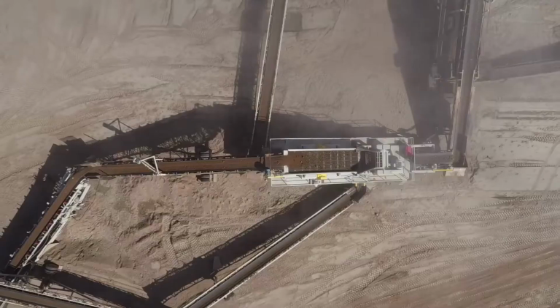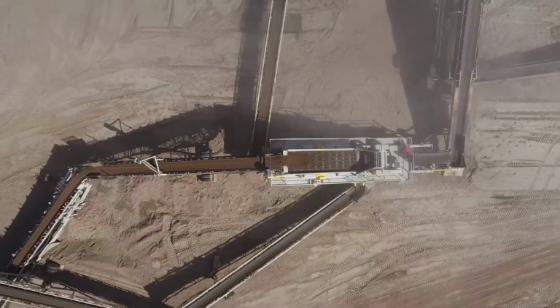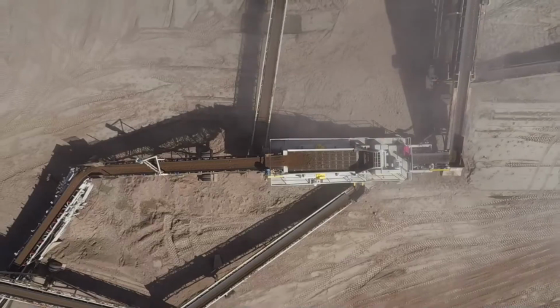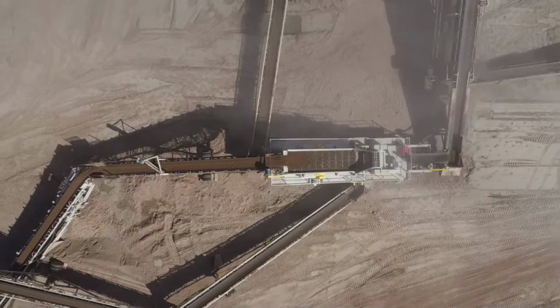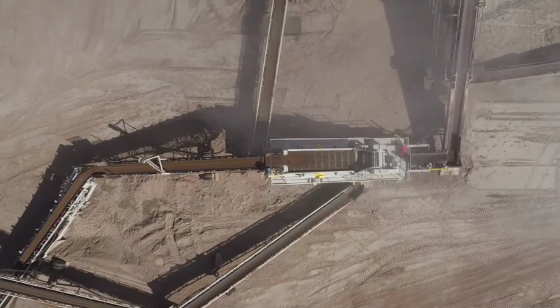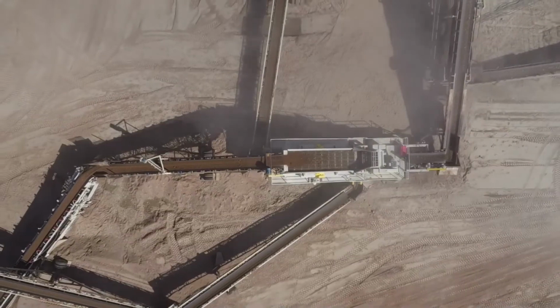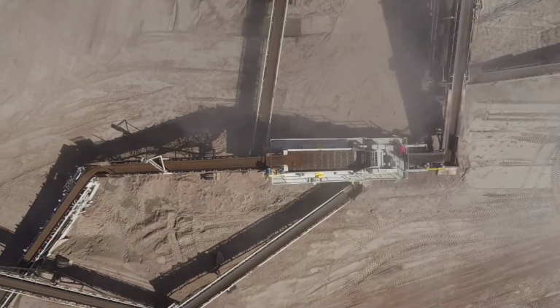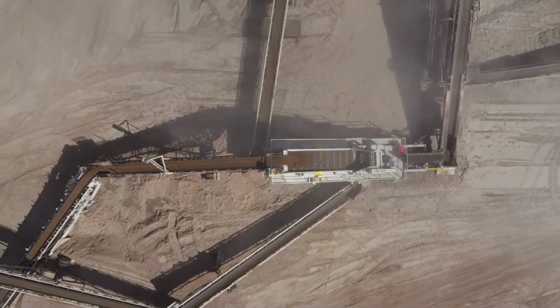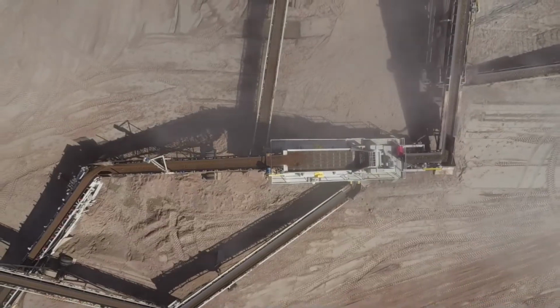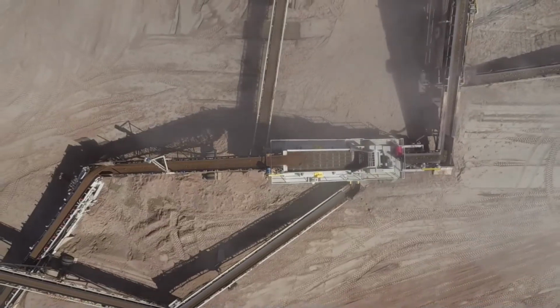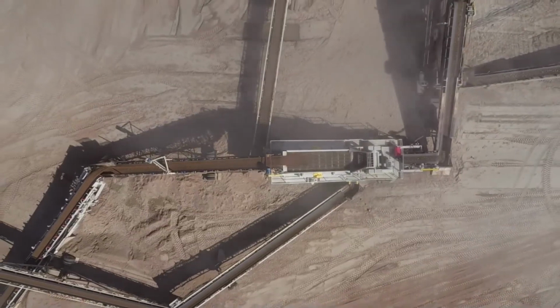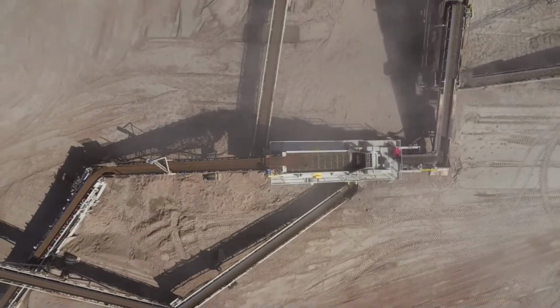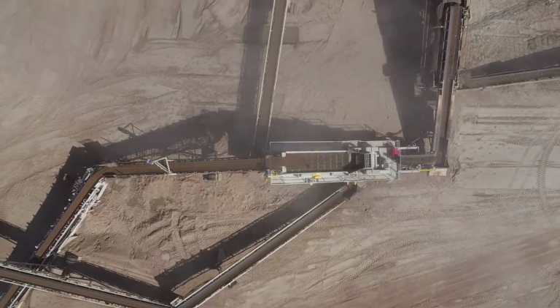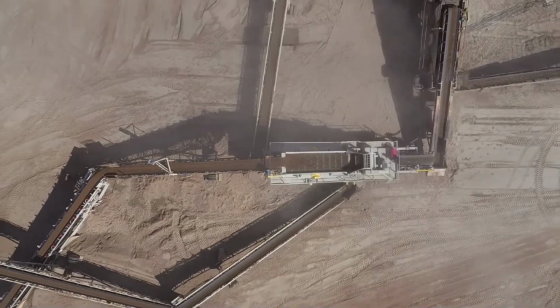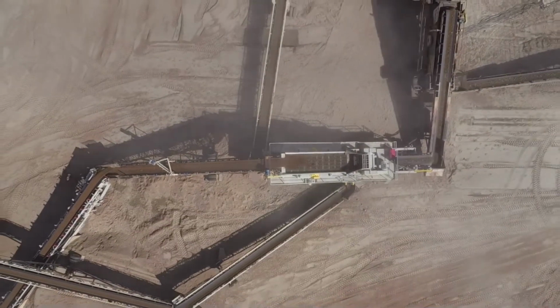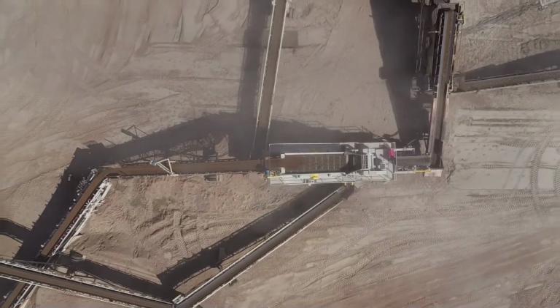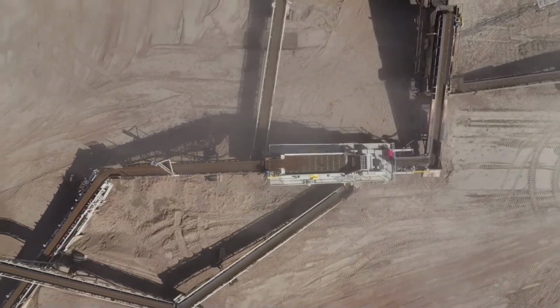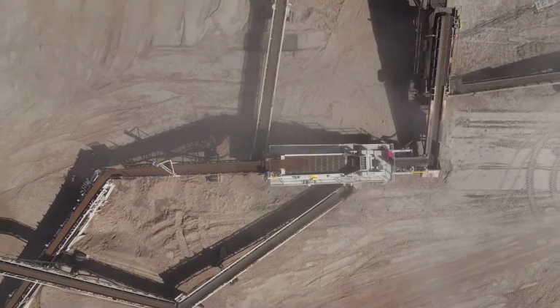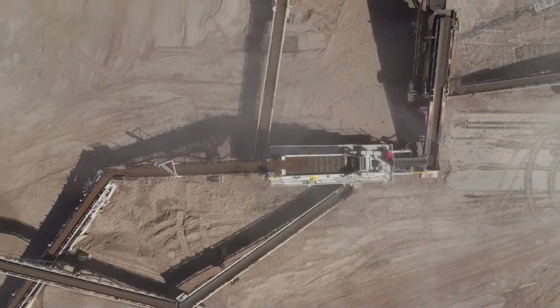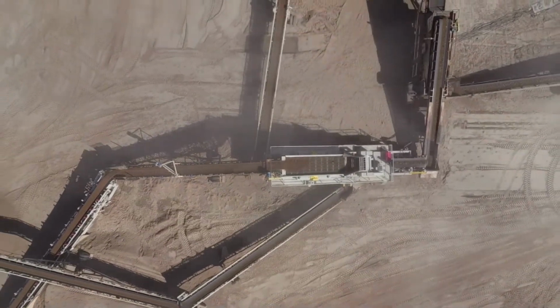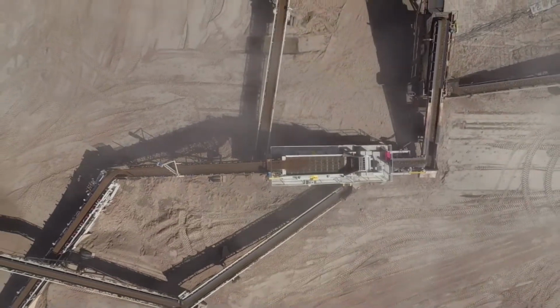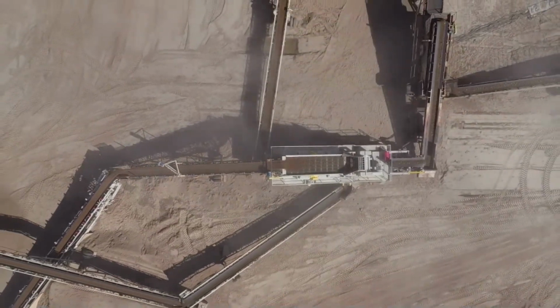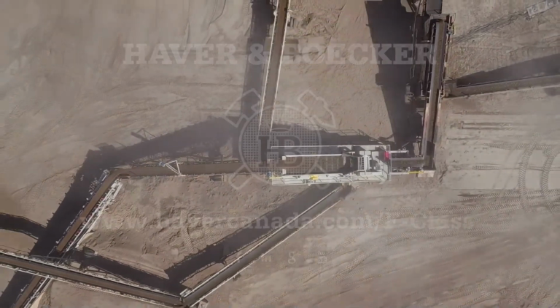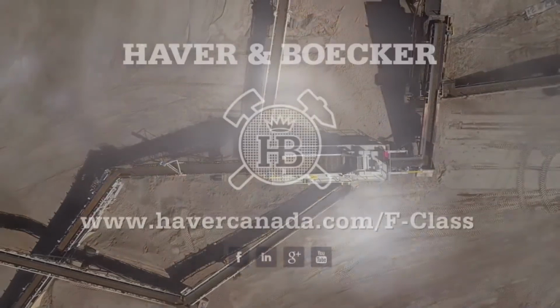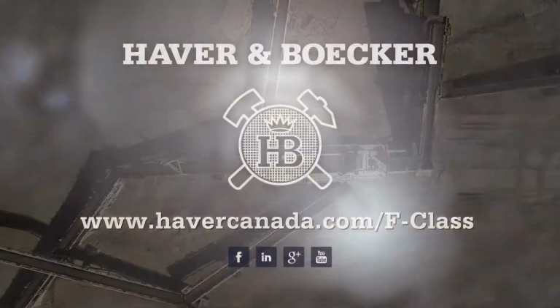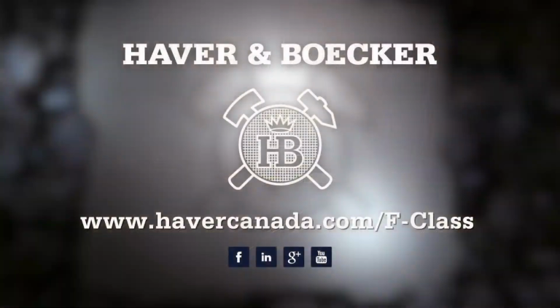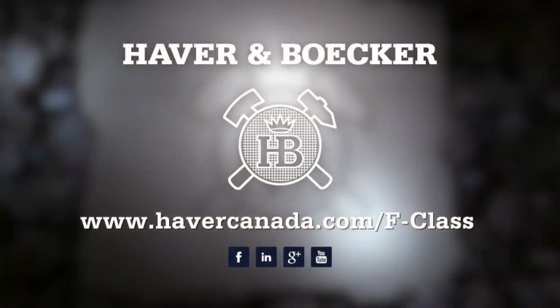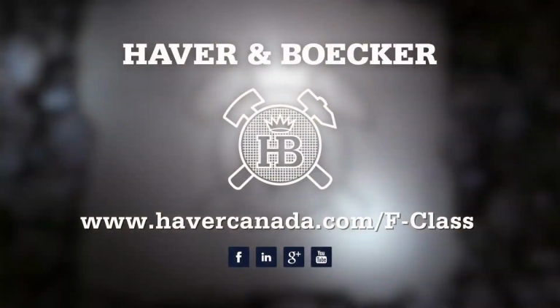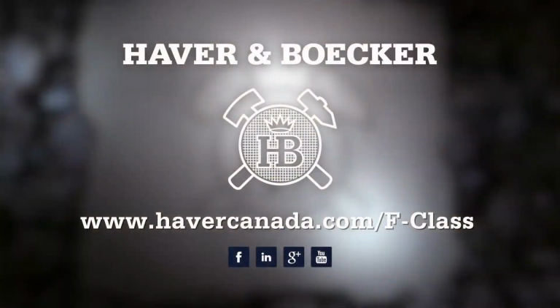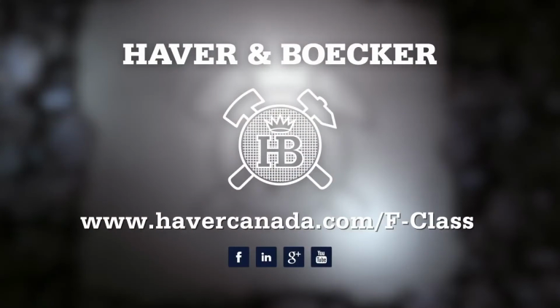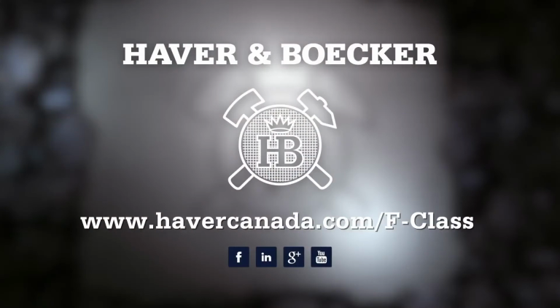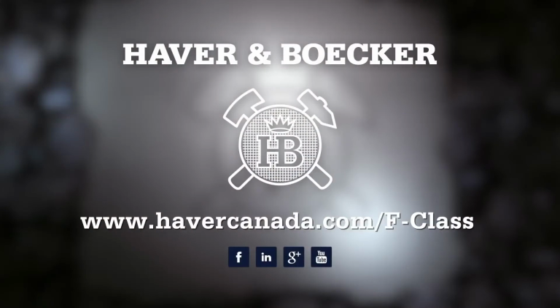Ensure your operation's profit is at peak potential with Hover Invoker's Tyler F-Class.